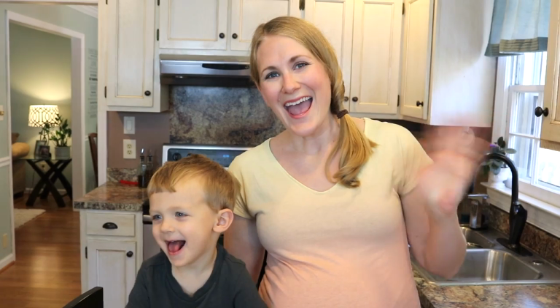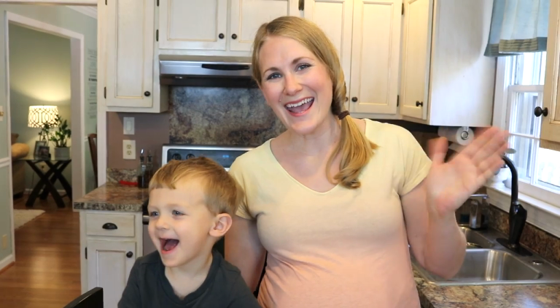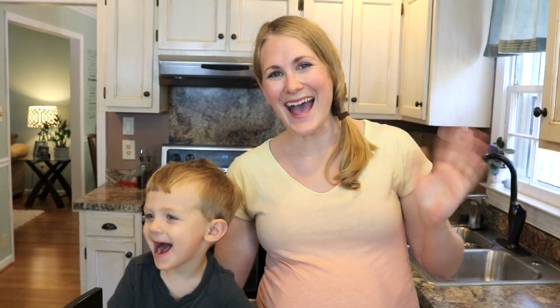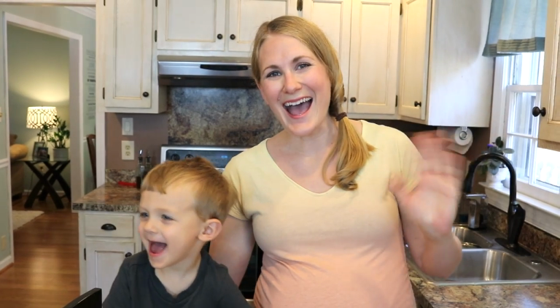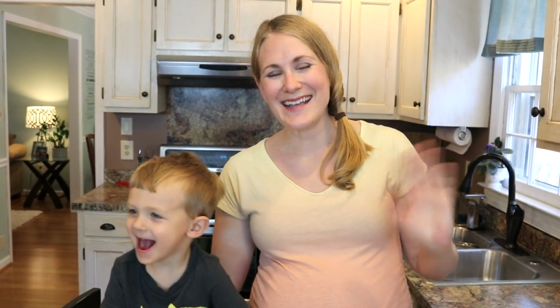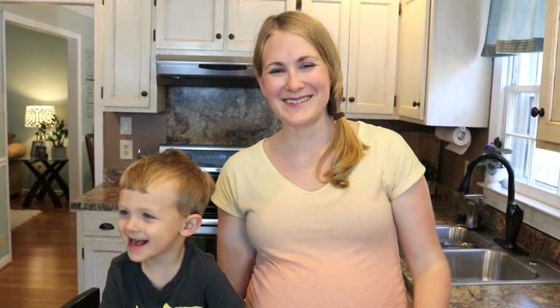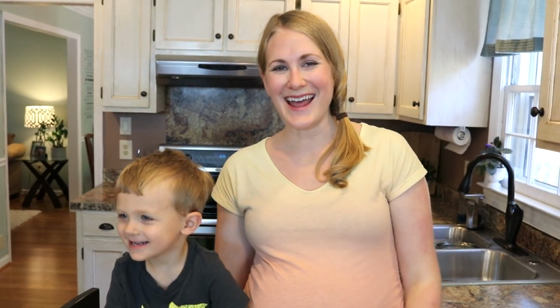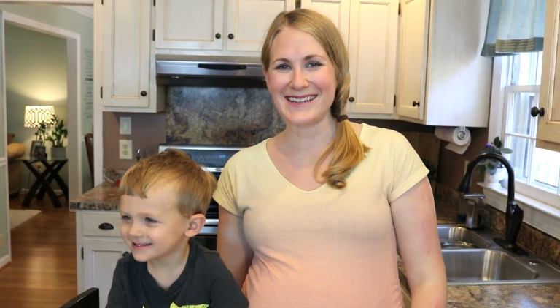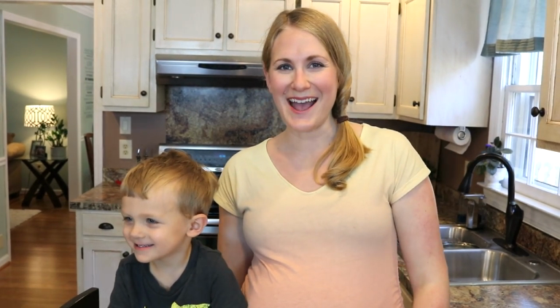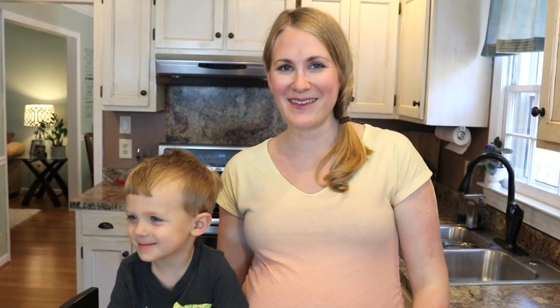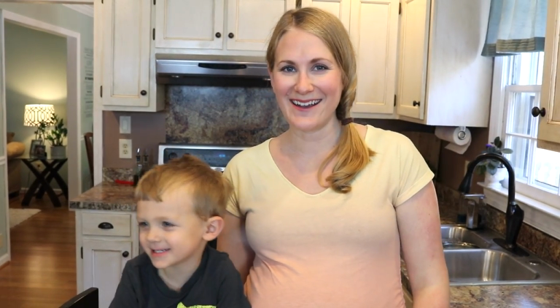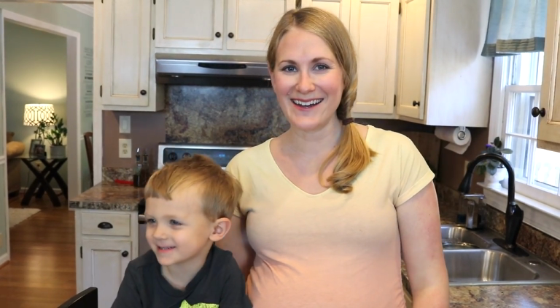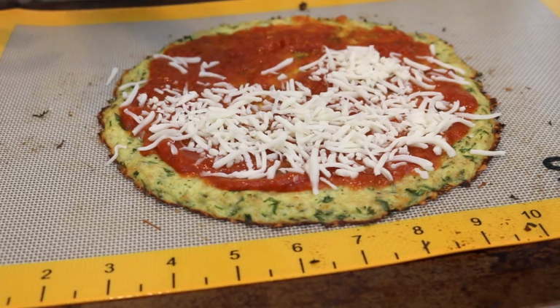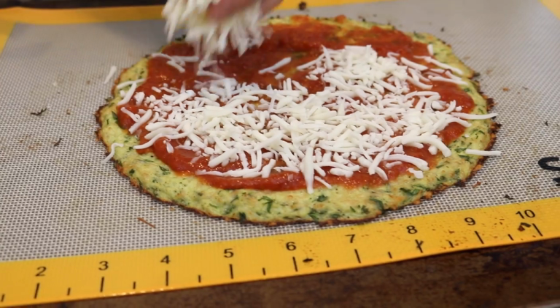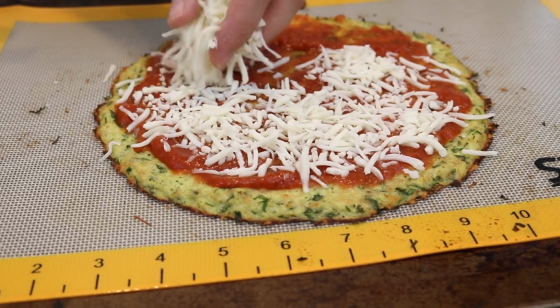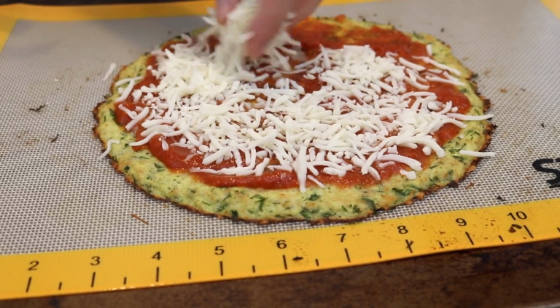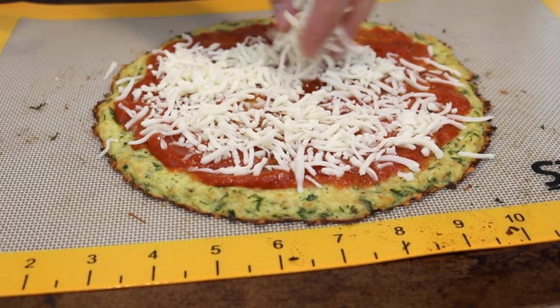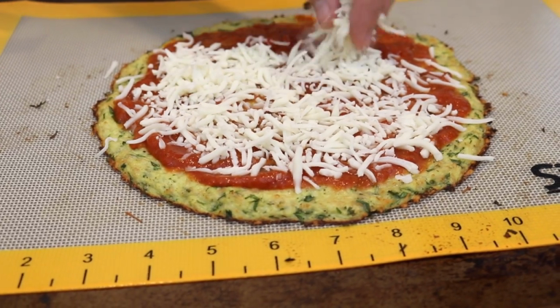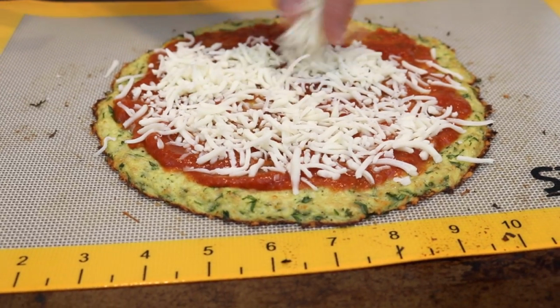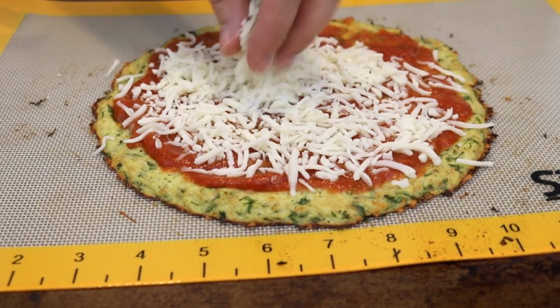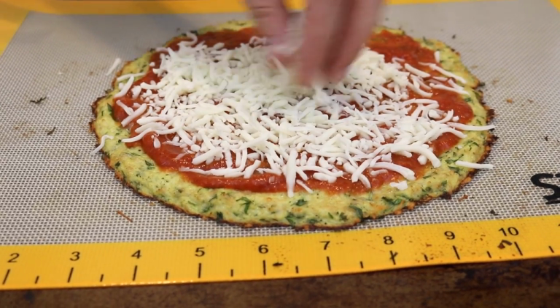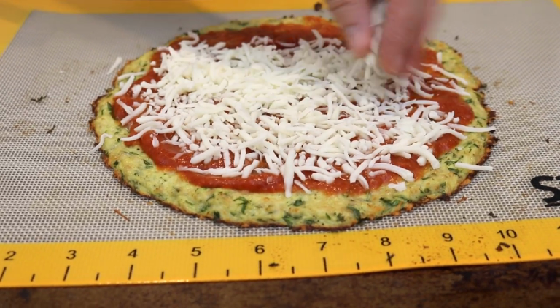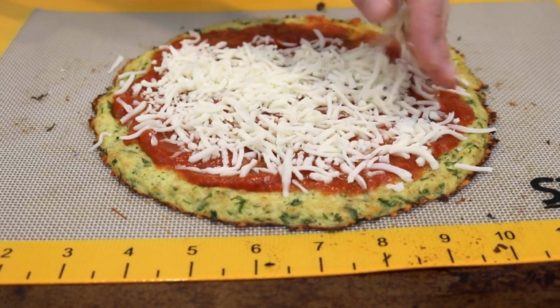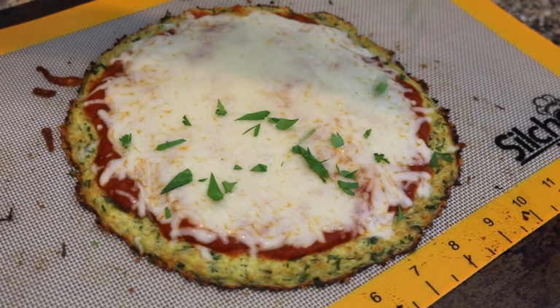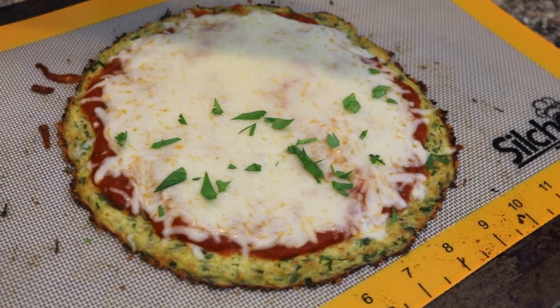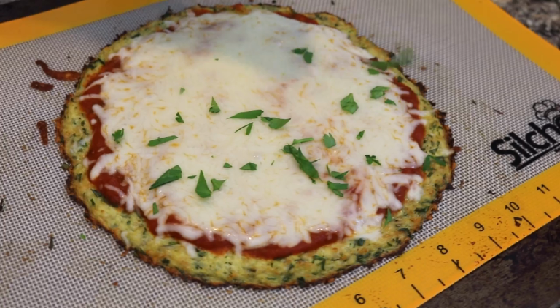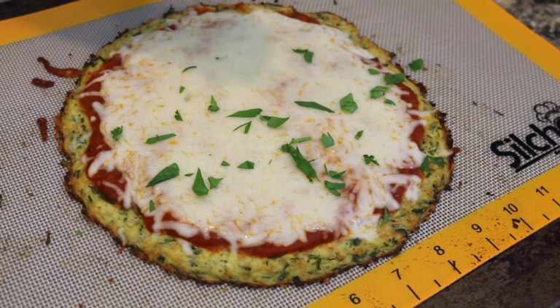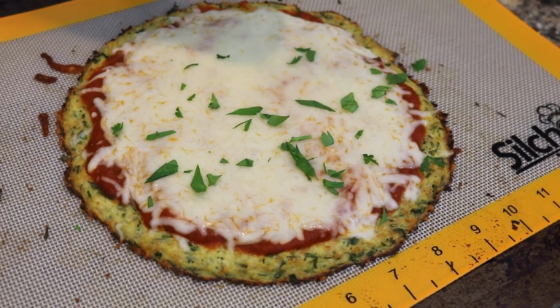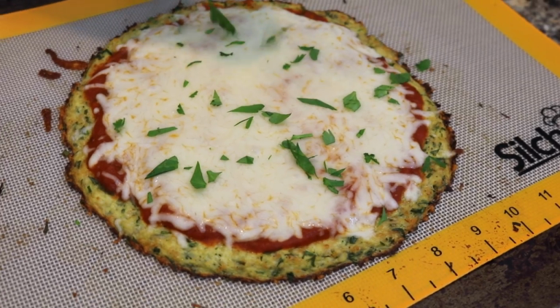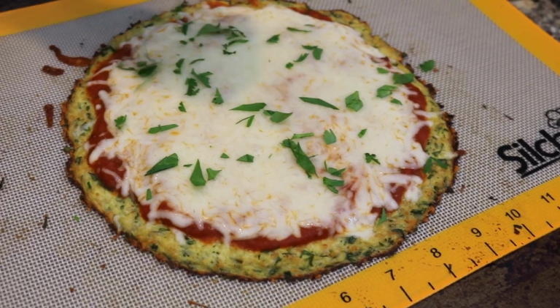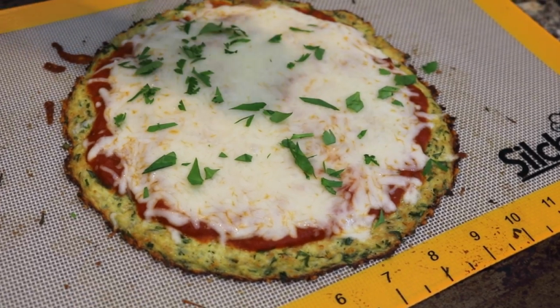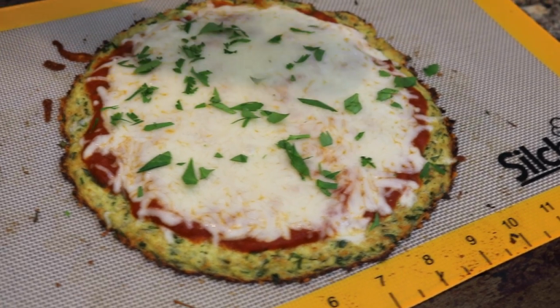Hey guys! Doin' on a dime here. In this video, we're going to show you how to make a cauliflower crust pizza.